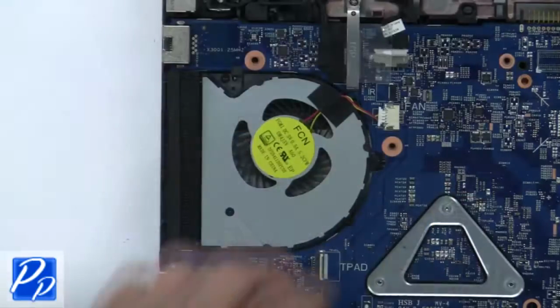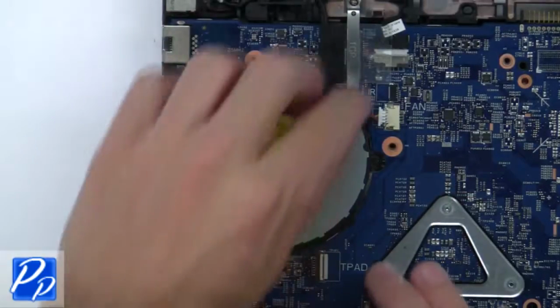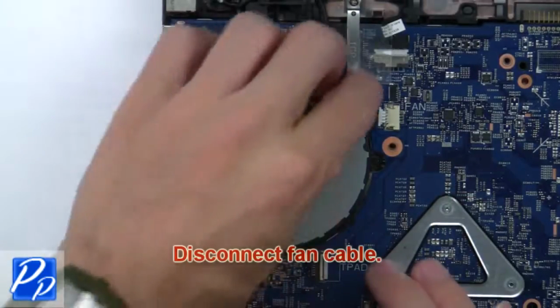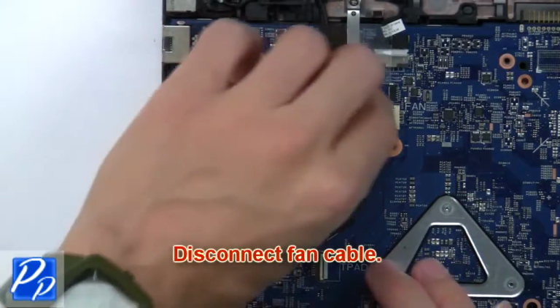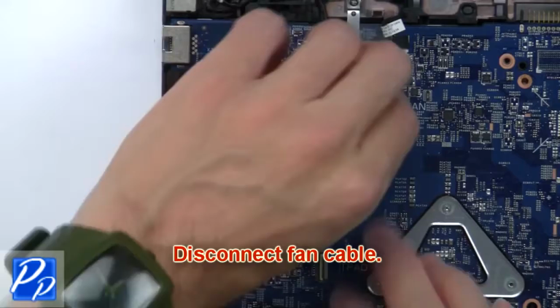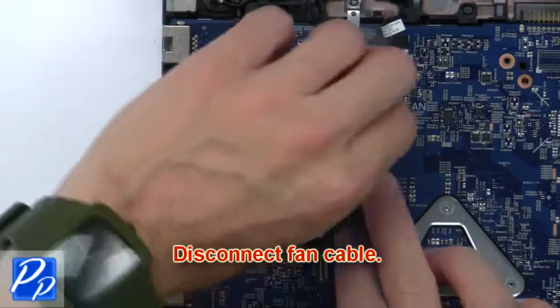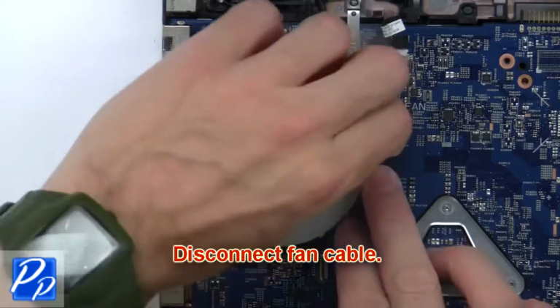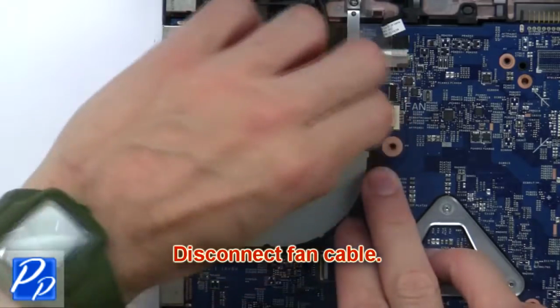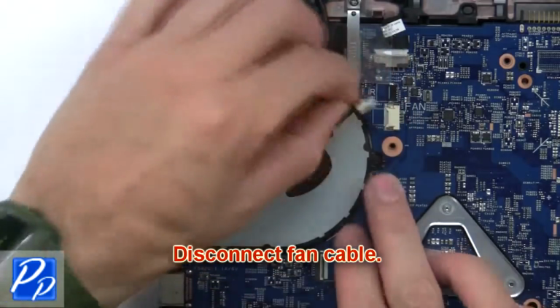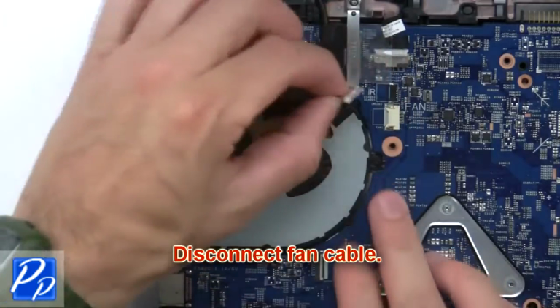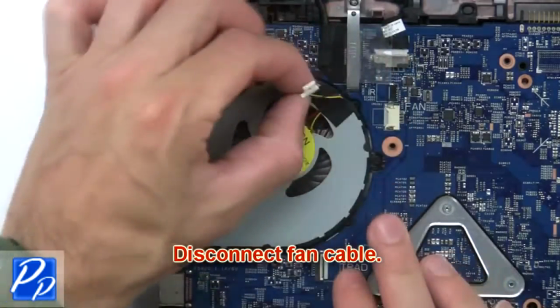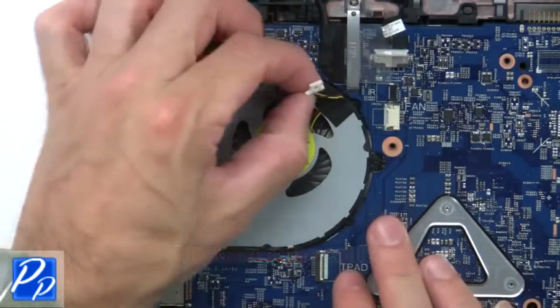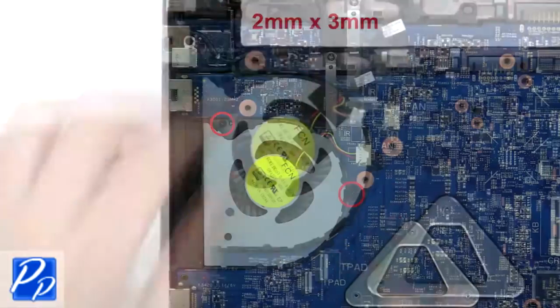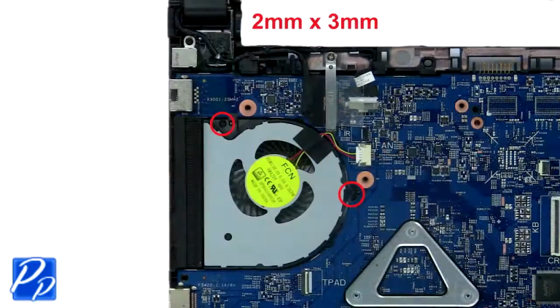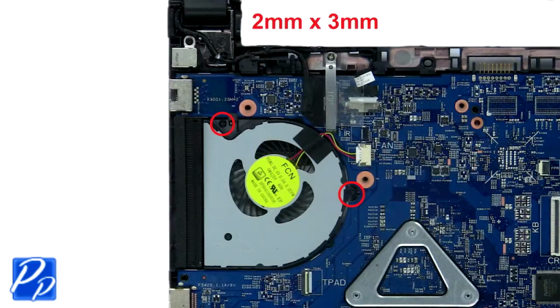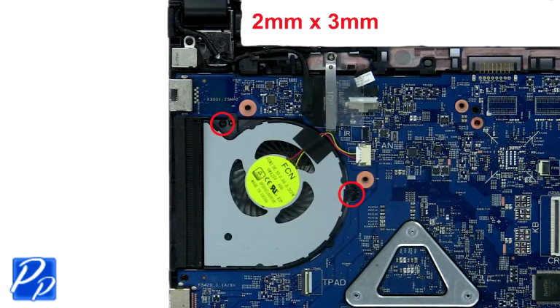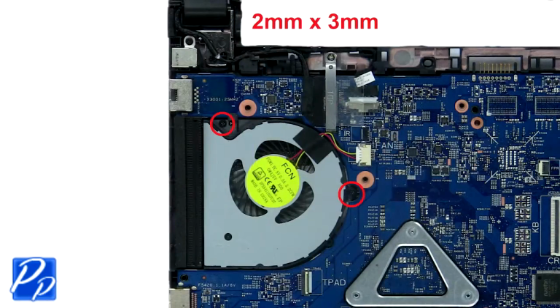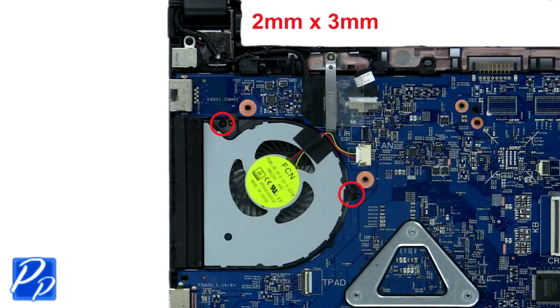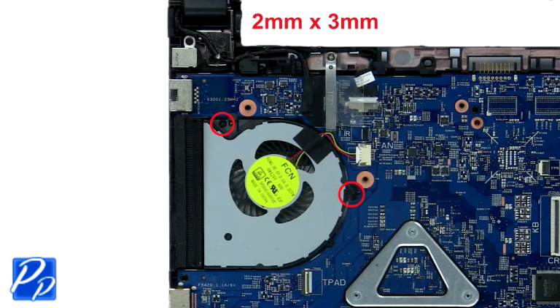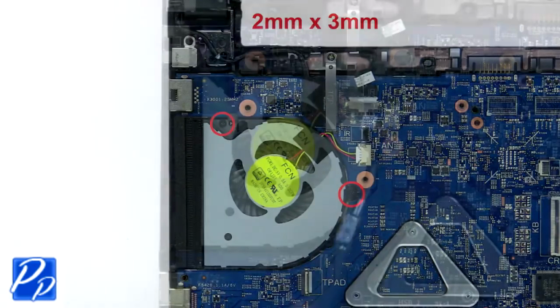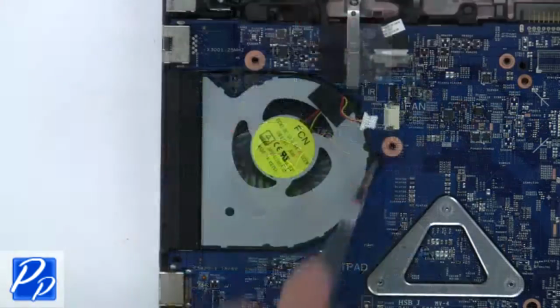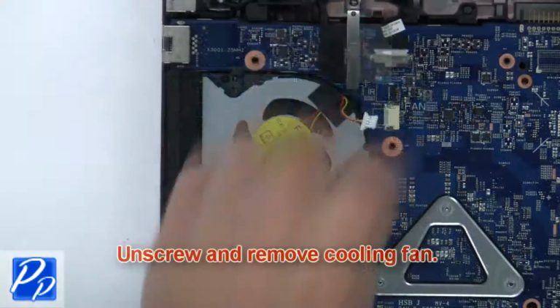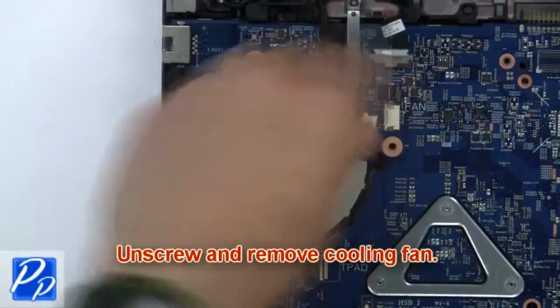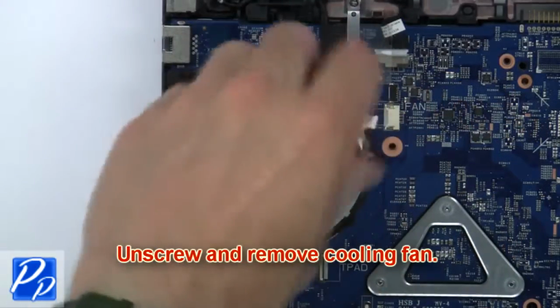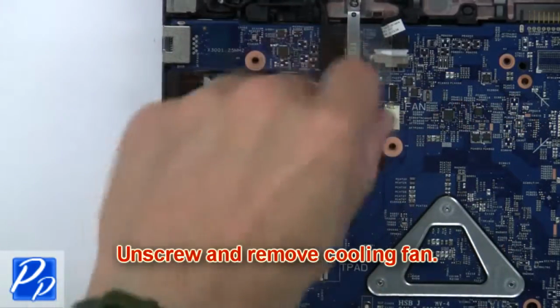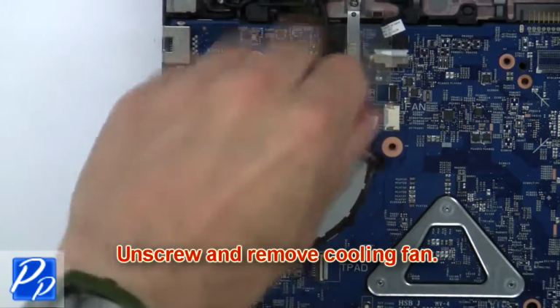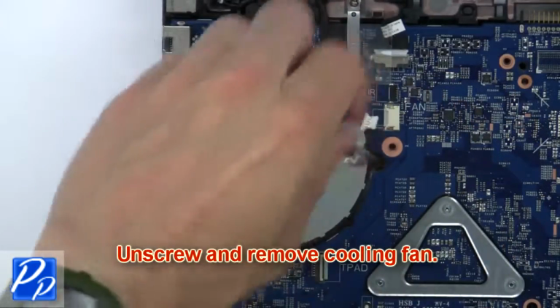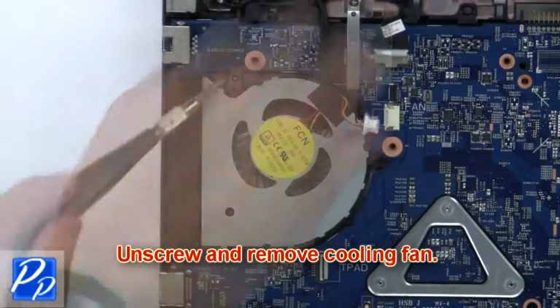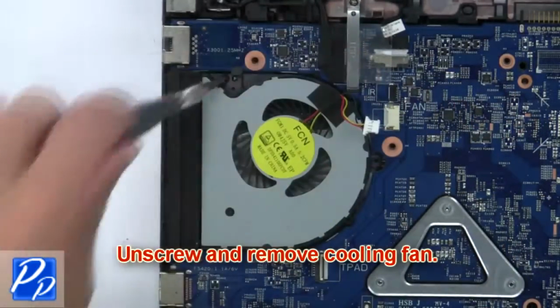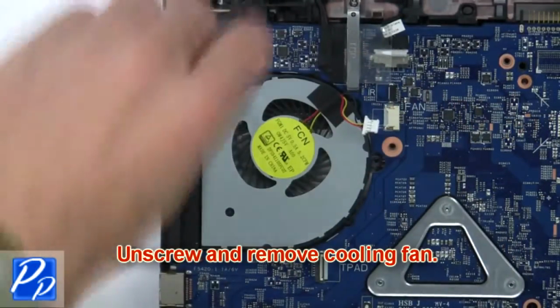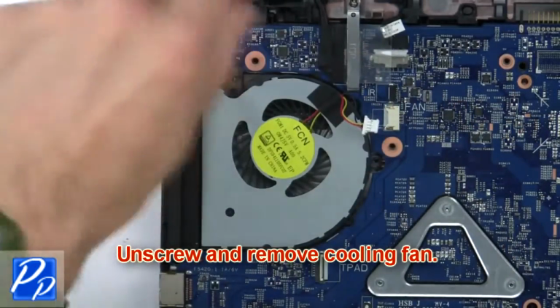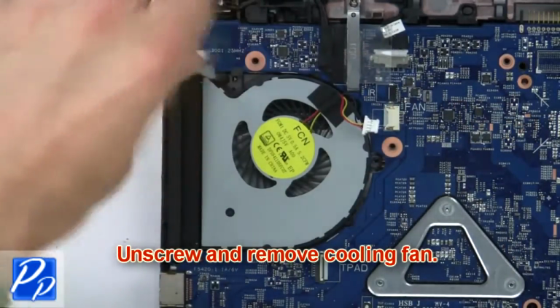Now use a thin object to pry apart and separate the palm rest from the base. Now disconnect the fan cable. Then unscrew and remove the cooling fan.